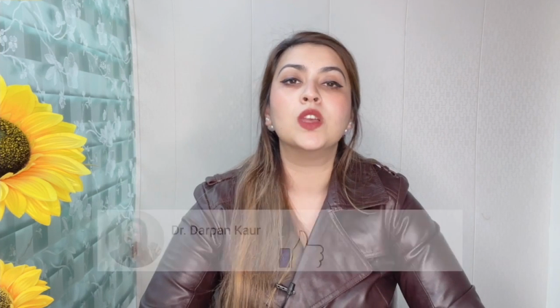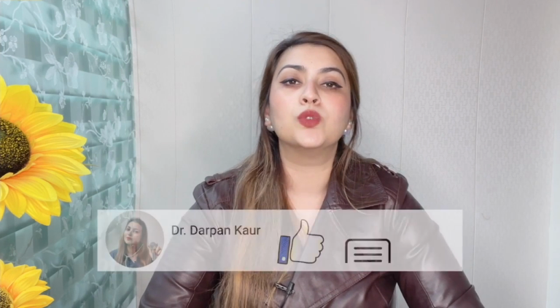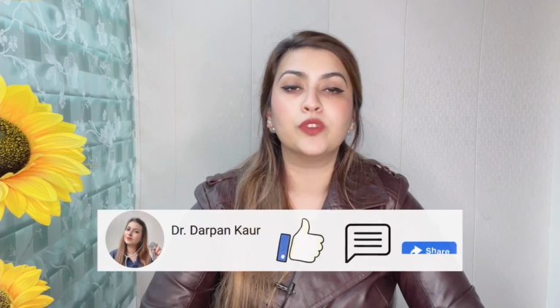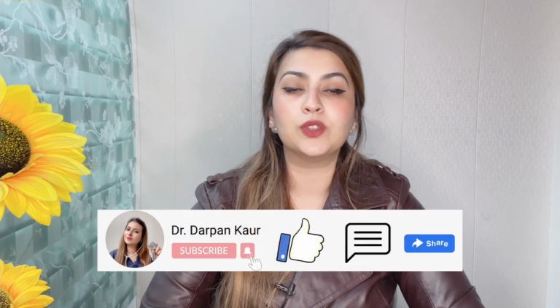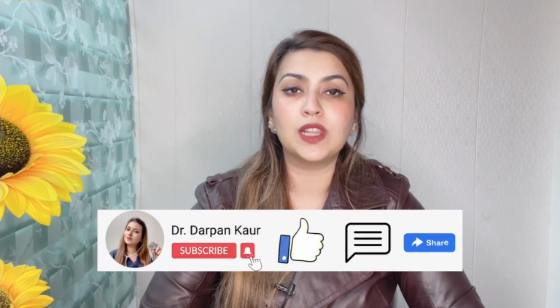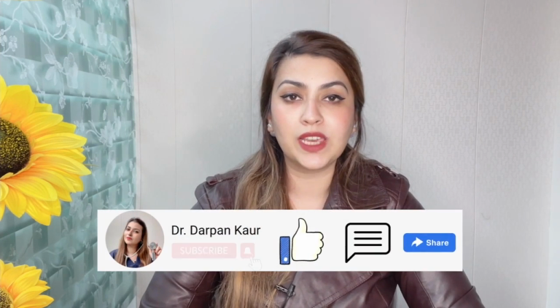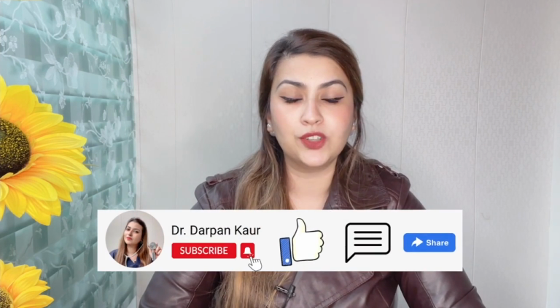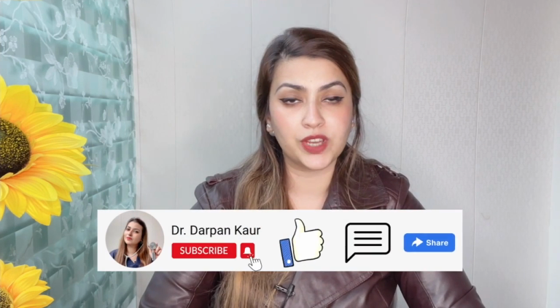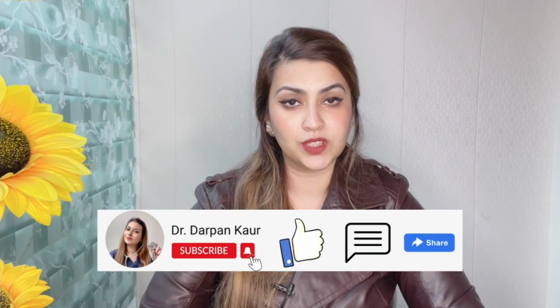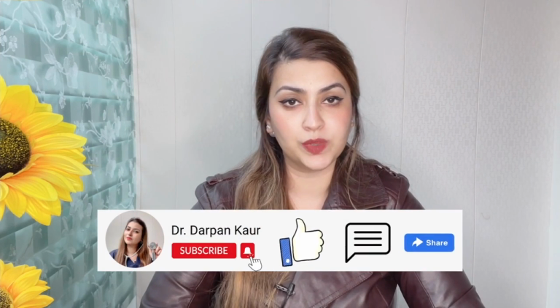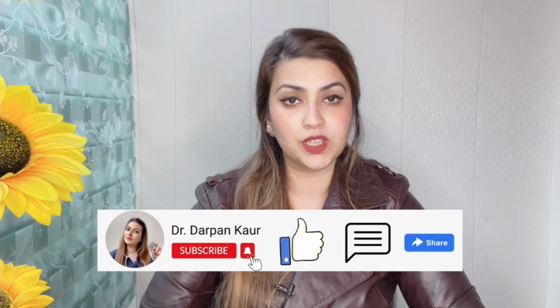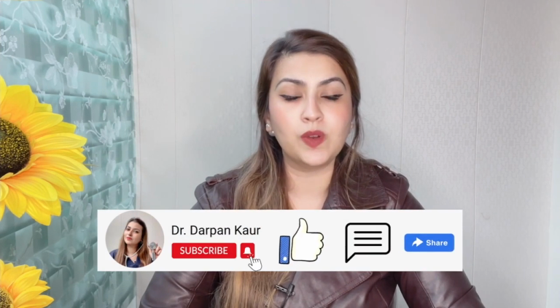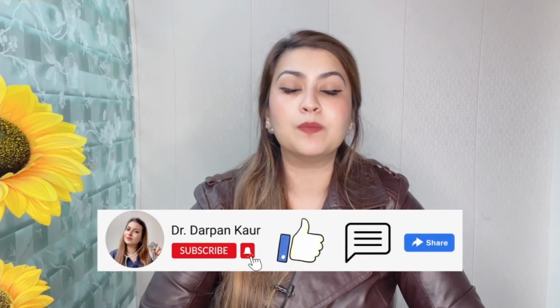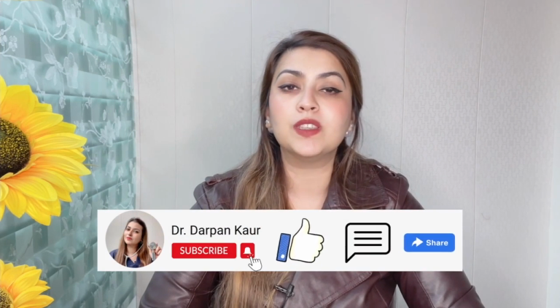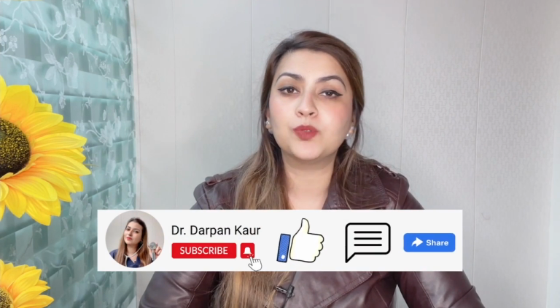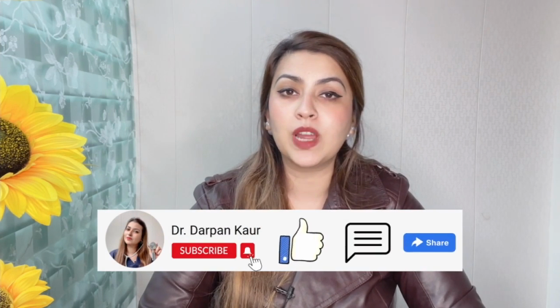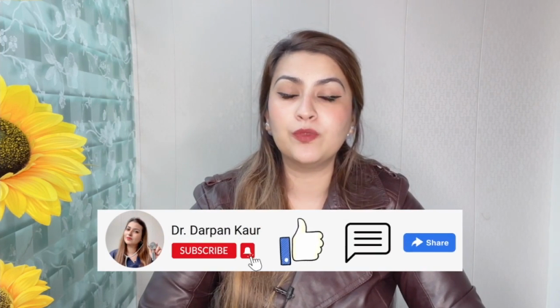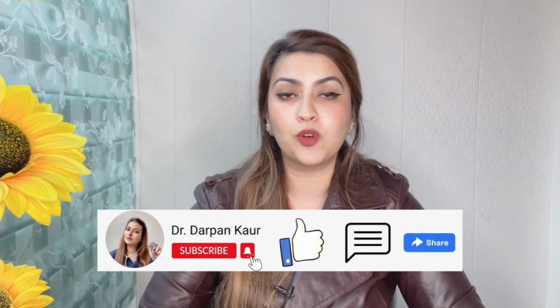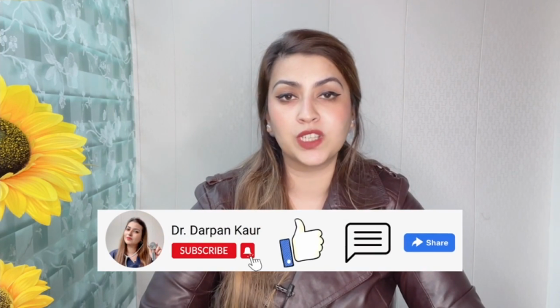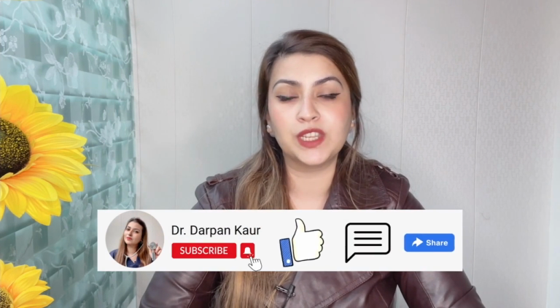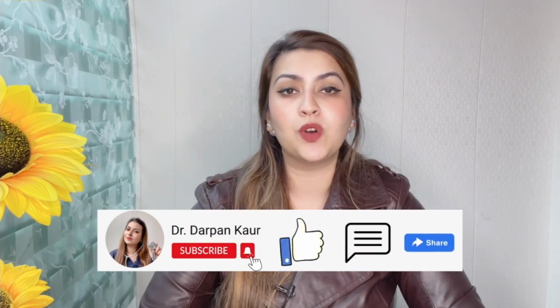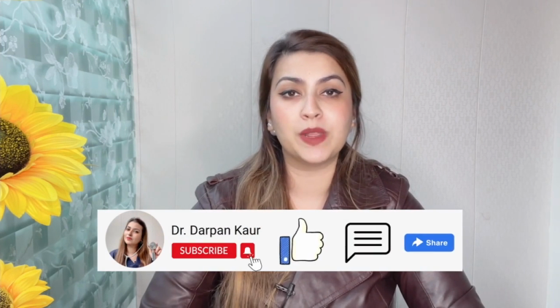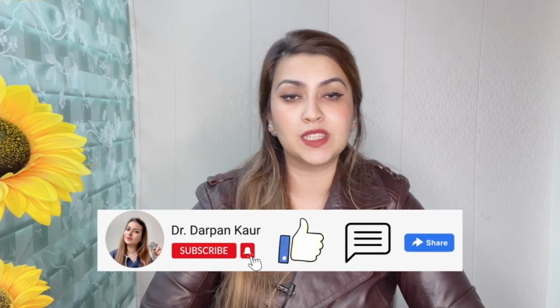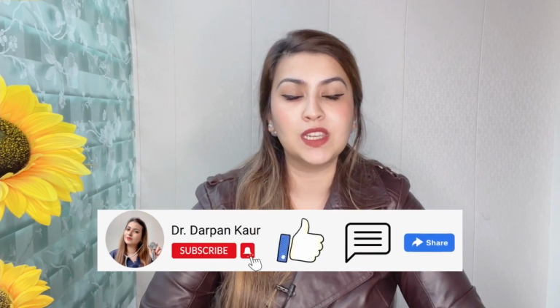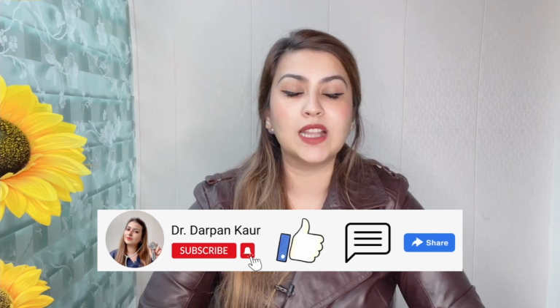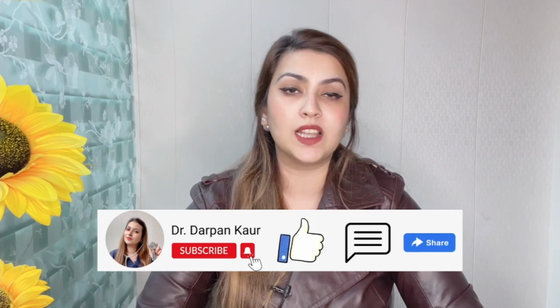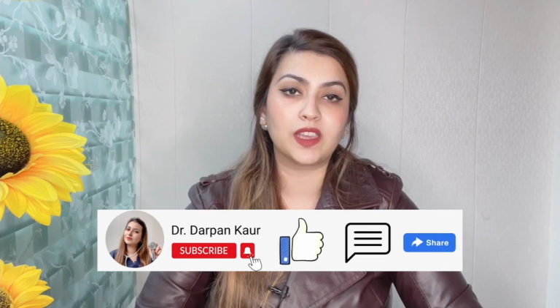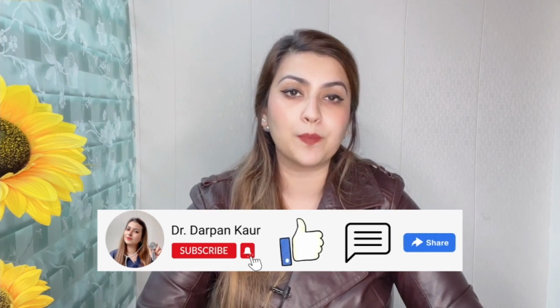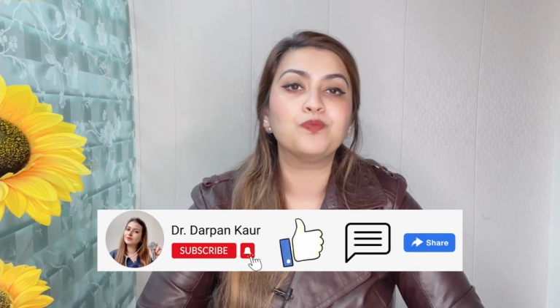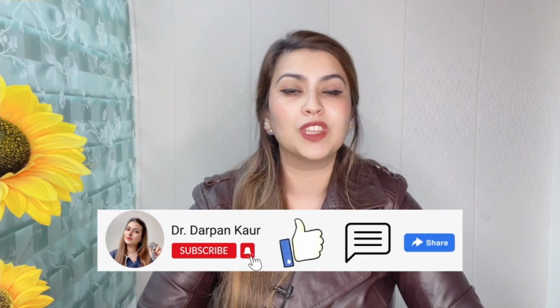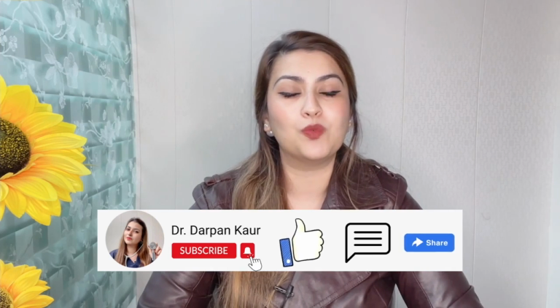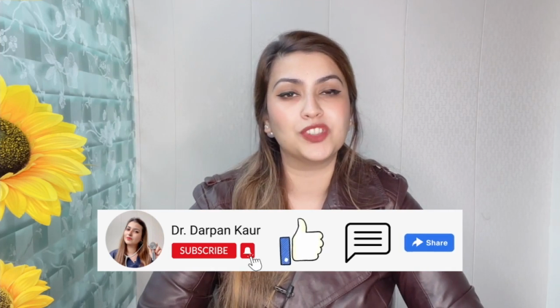Don't forget to like and share this video, and please subscribe for more content on medicine and healthcare. Keep watching.